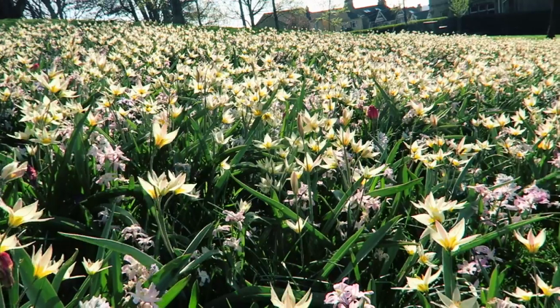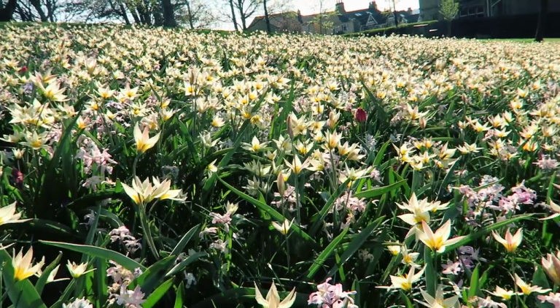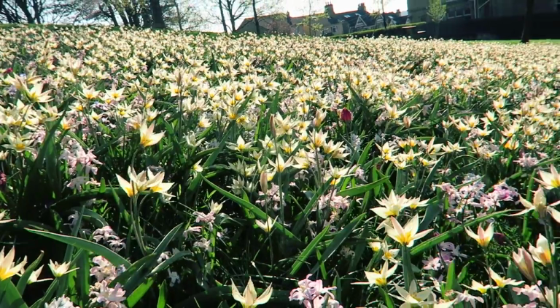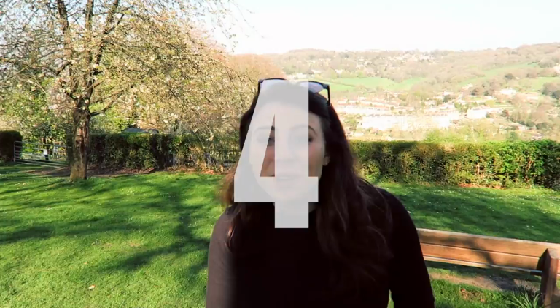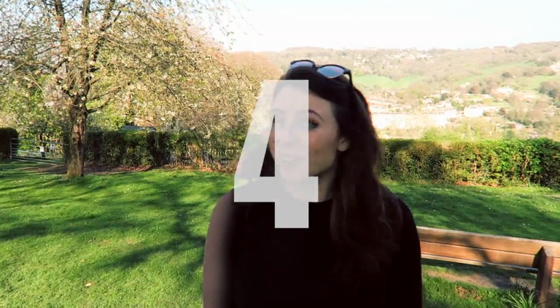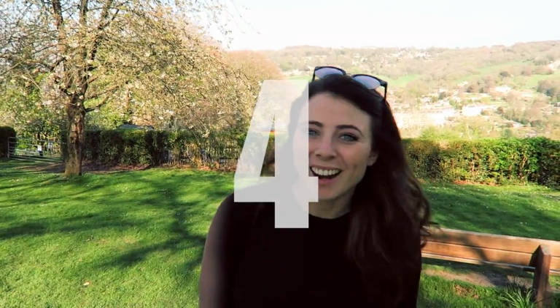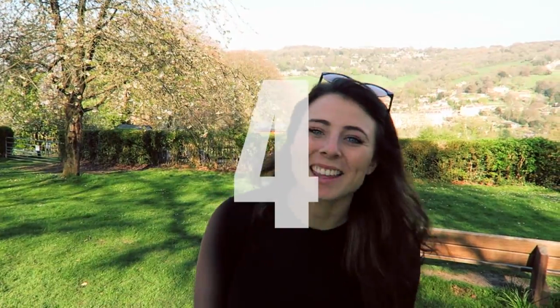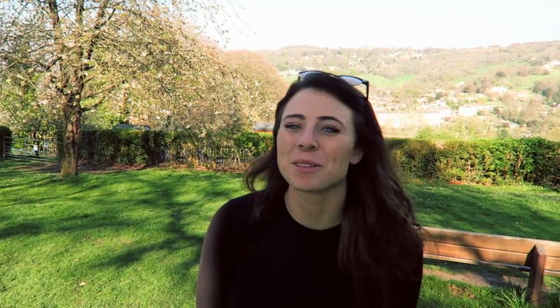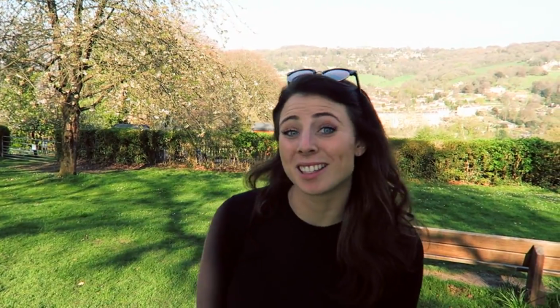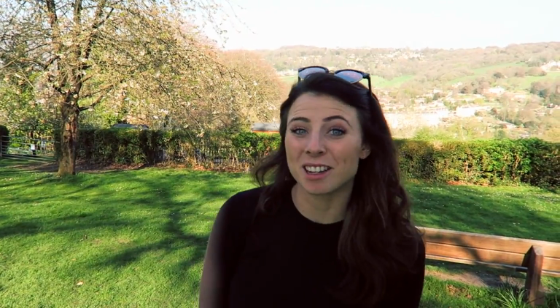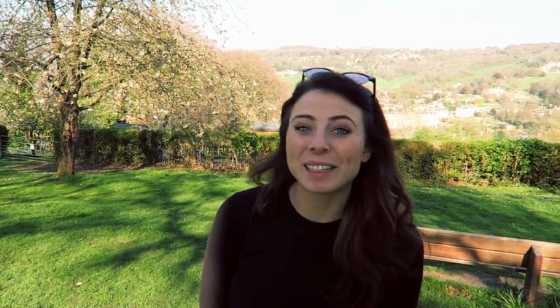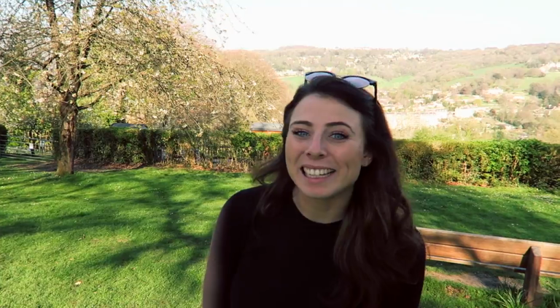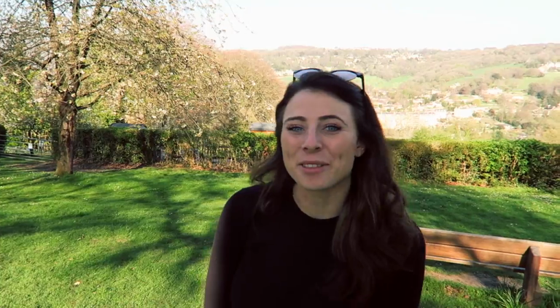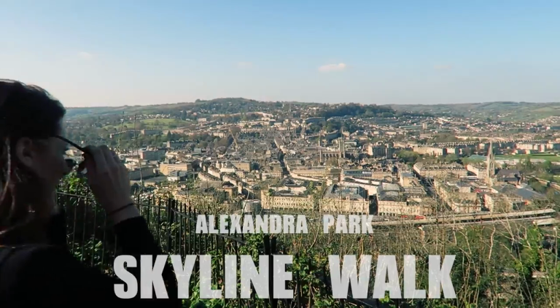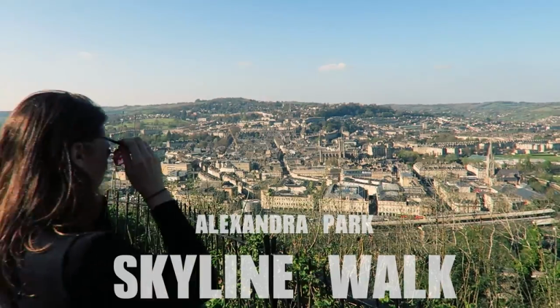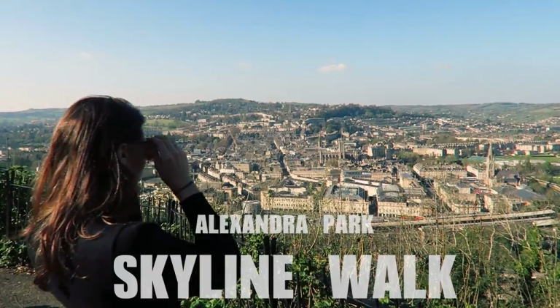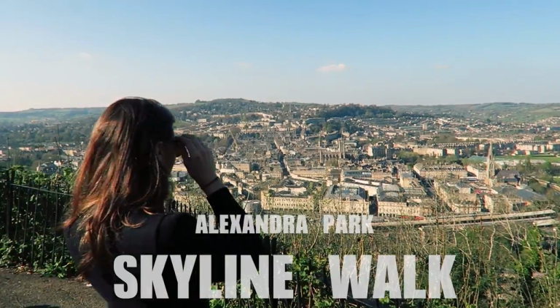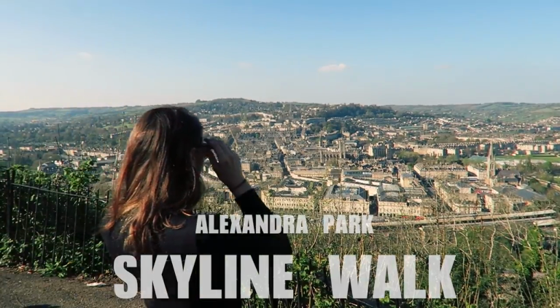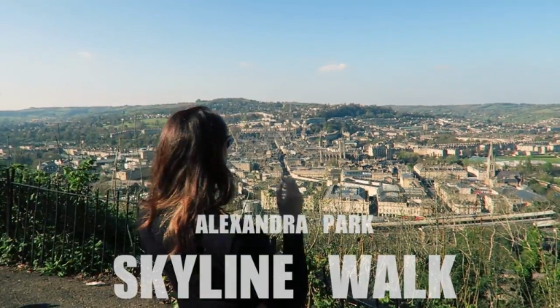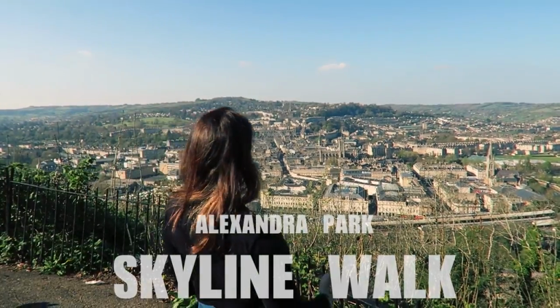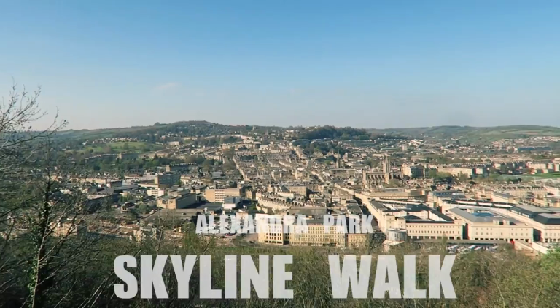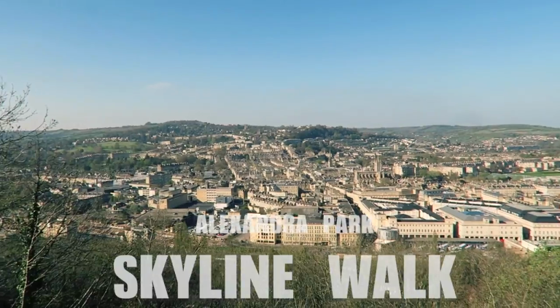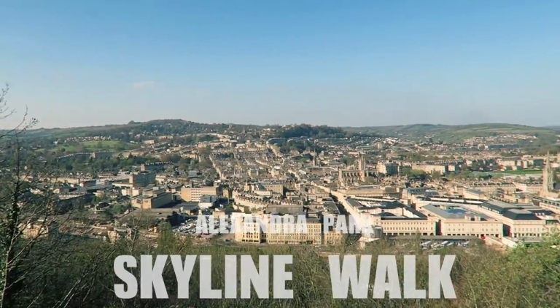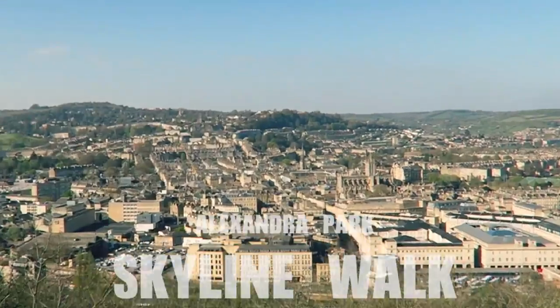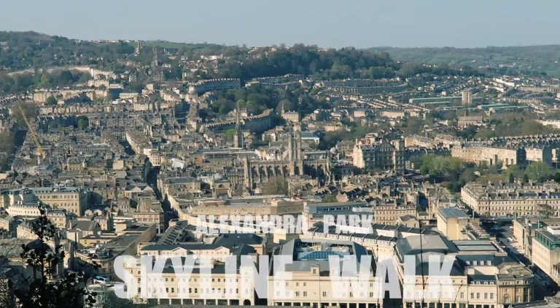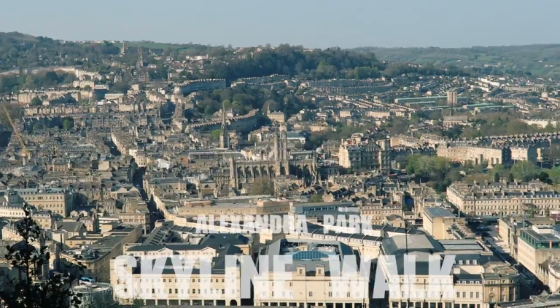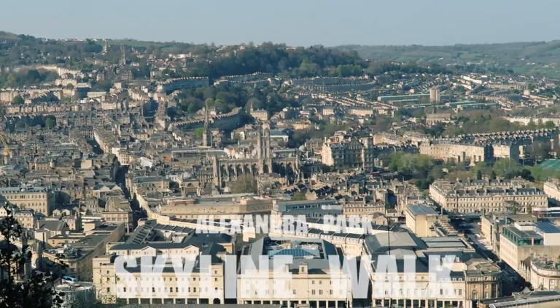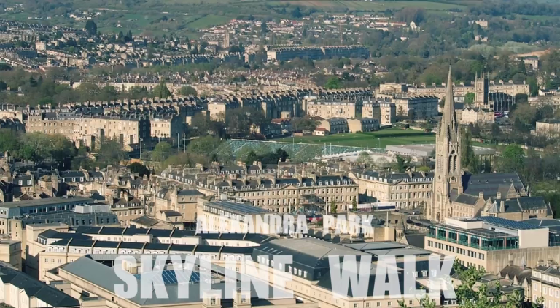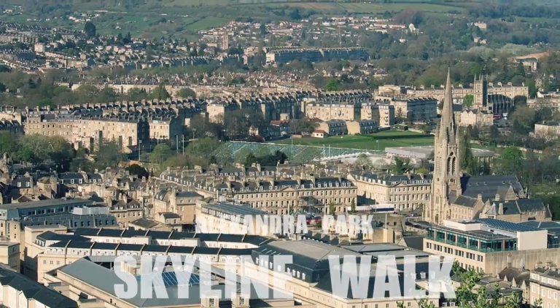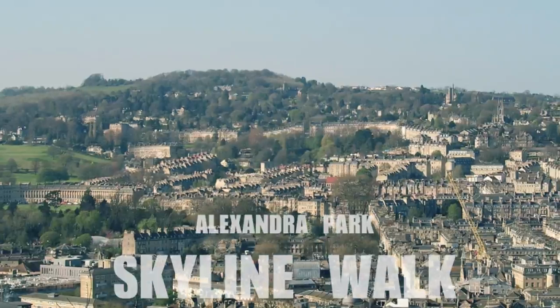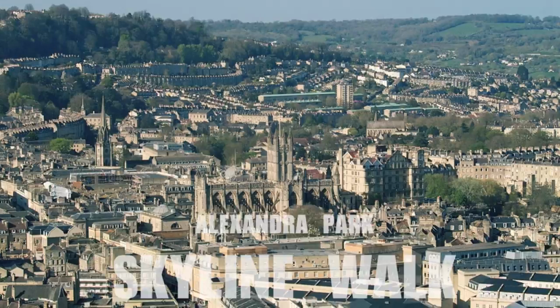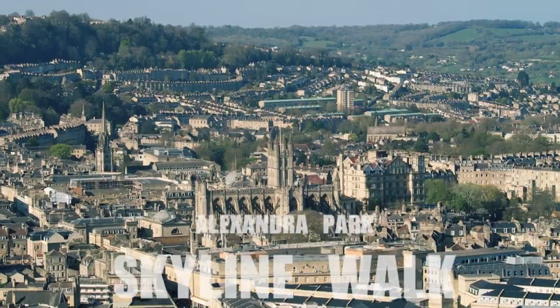Number four, you're going to like this one because it's completely free — that is to come take a hike along Bath Skyline Walk in Alexandra Park.